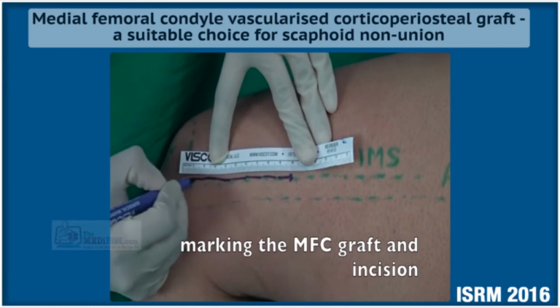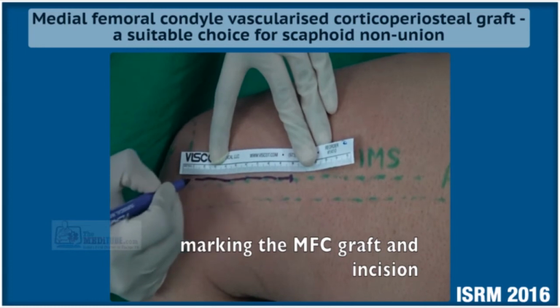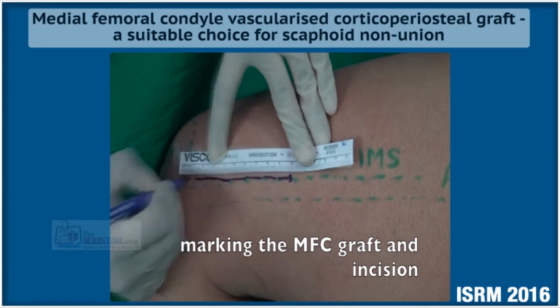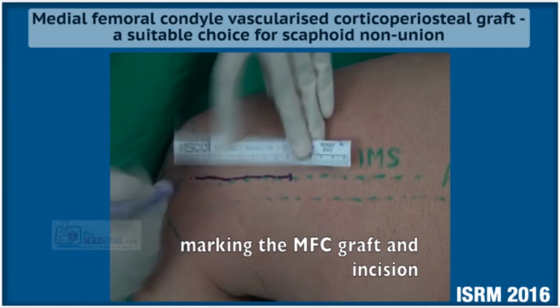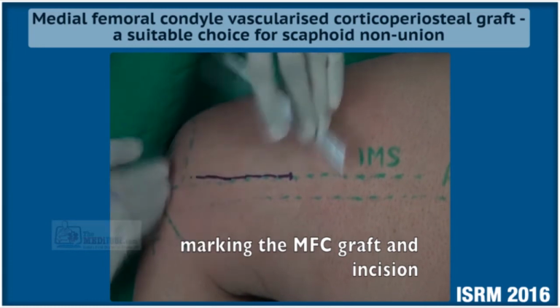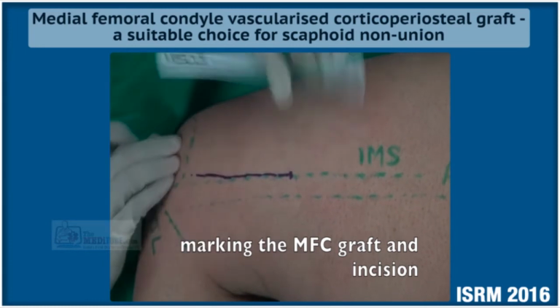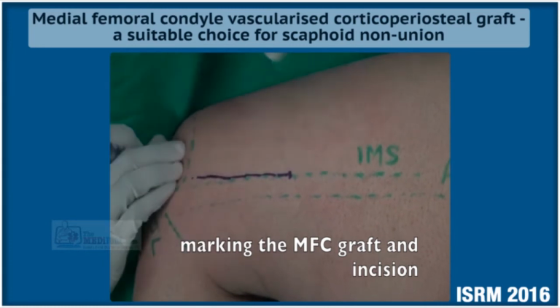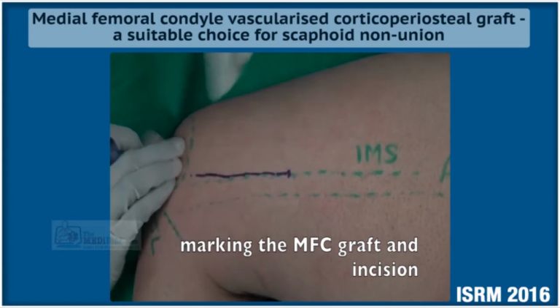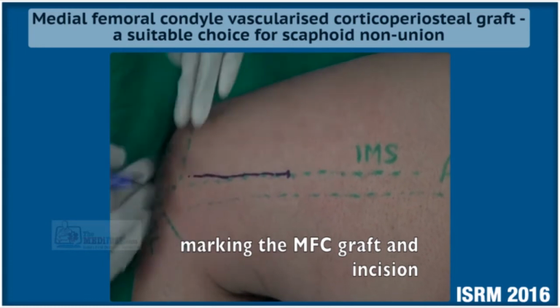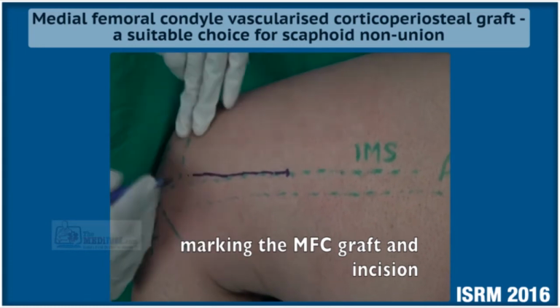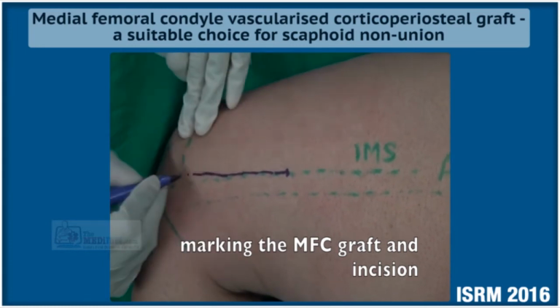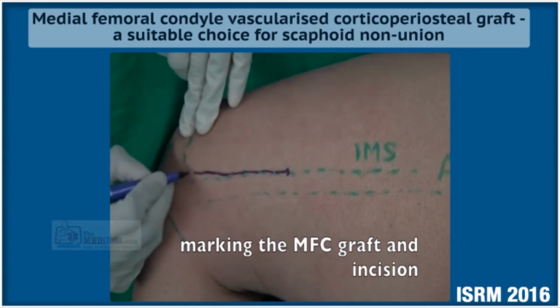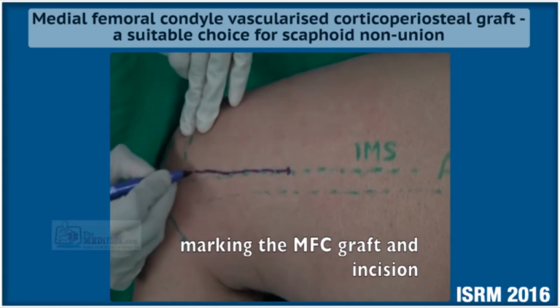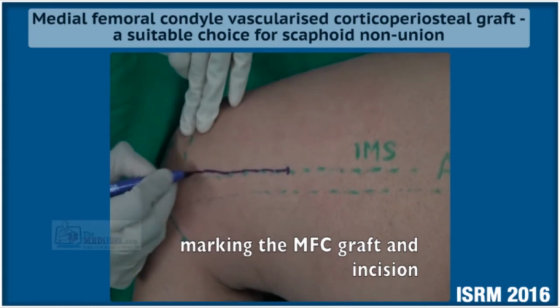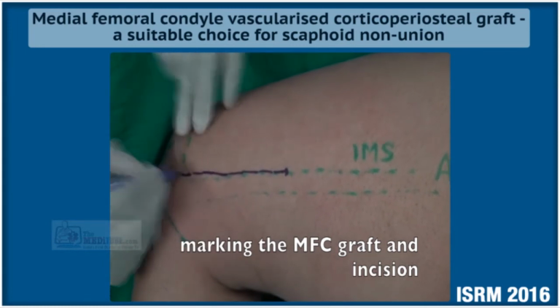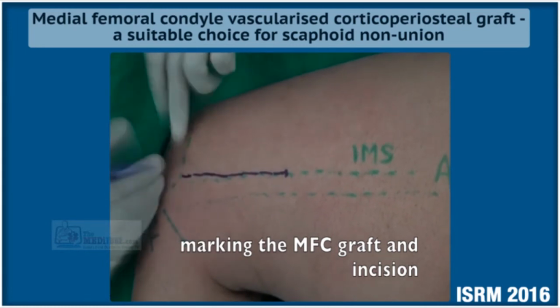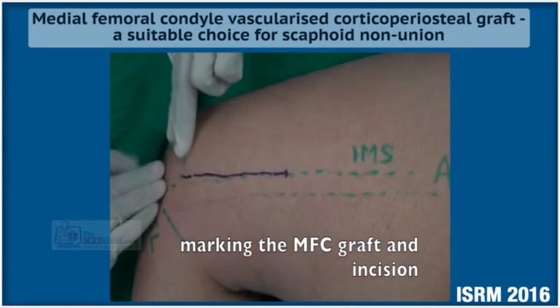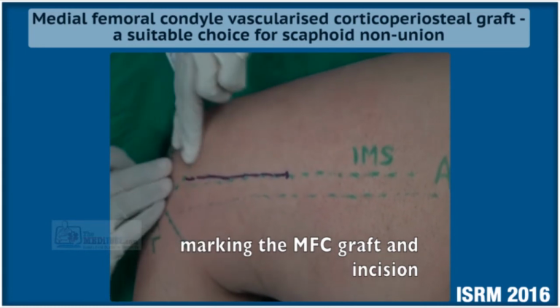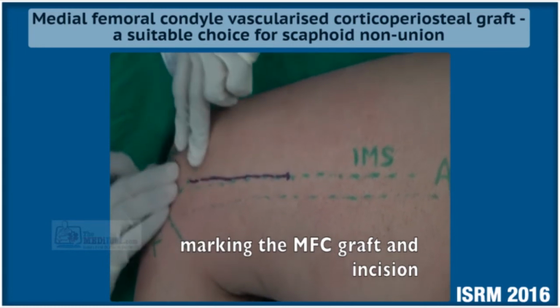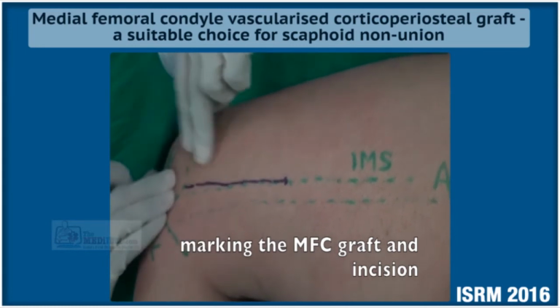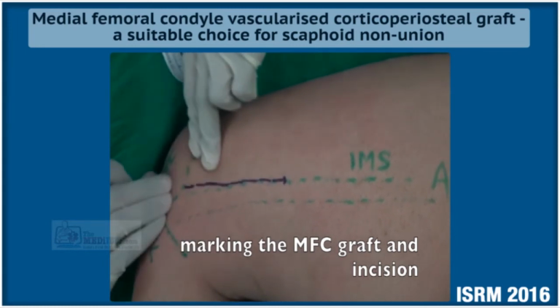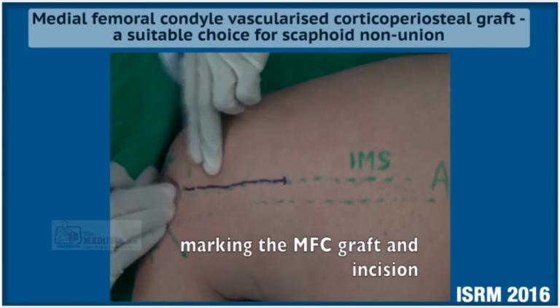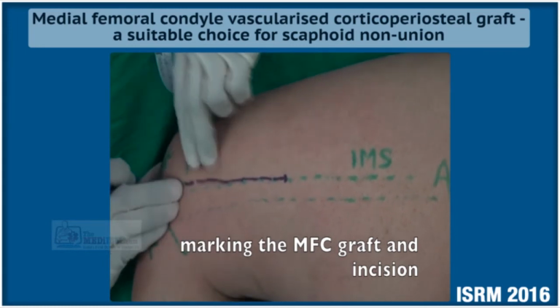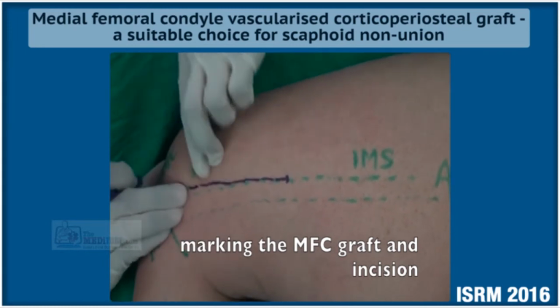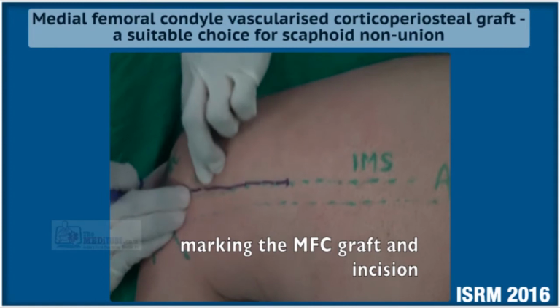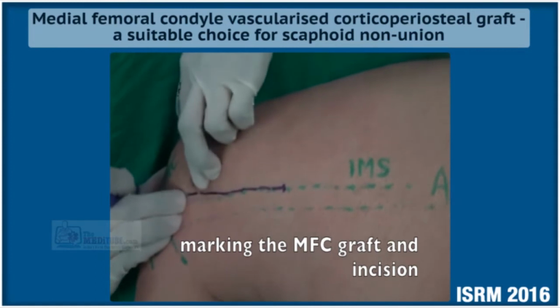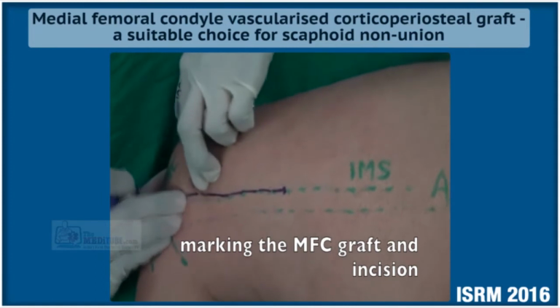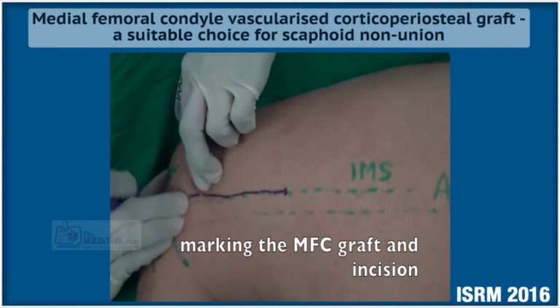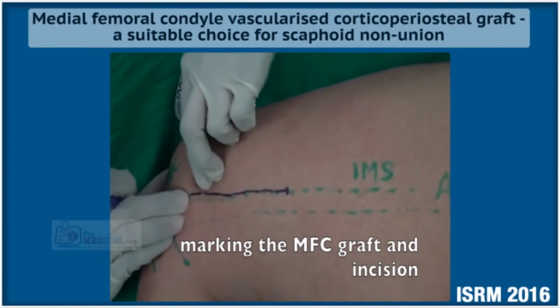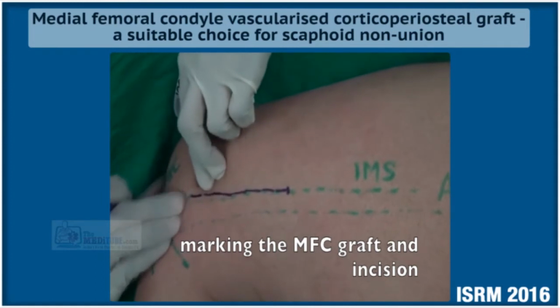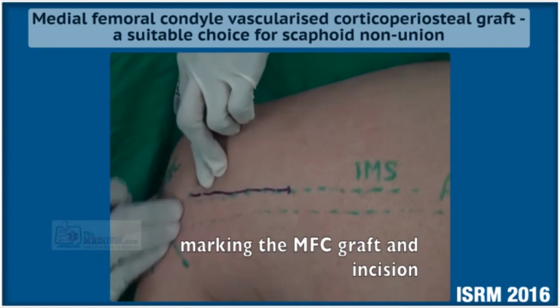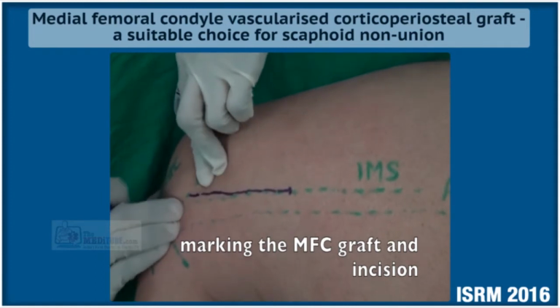The required incision is only in the distal 10 to 15 centimeters of the thigh.